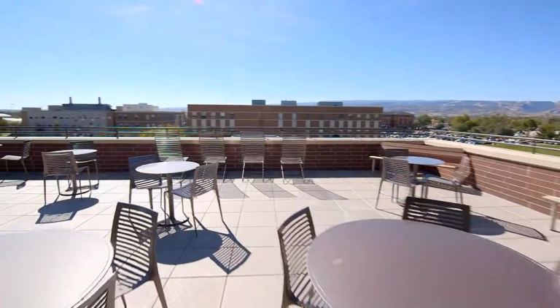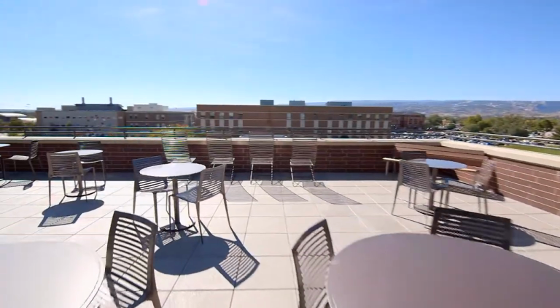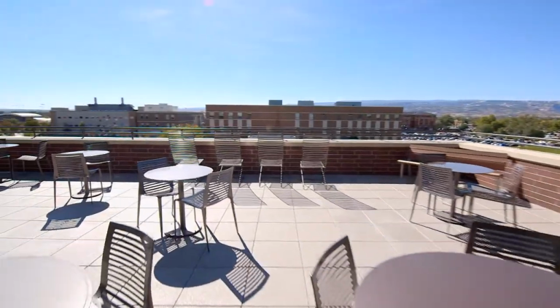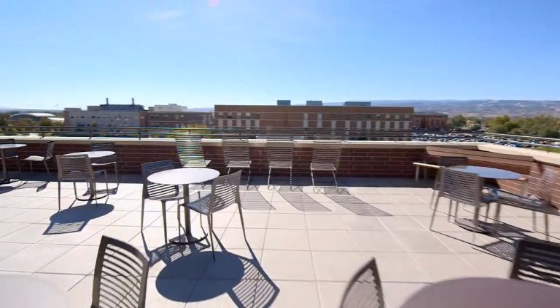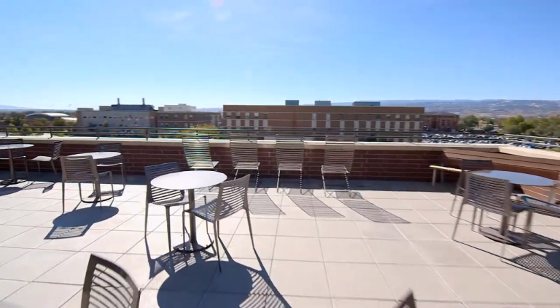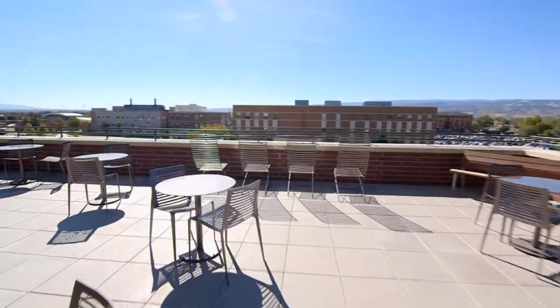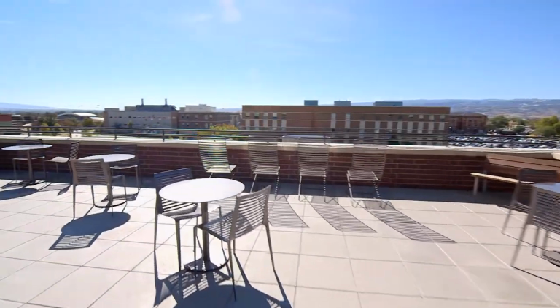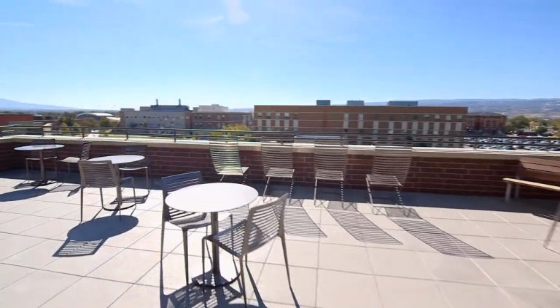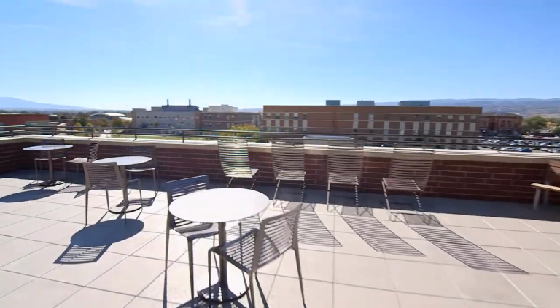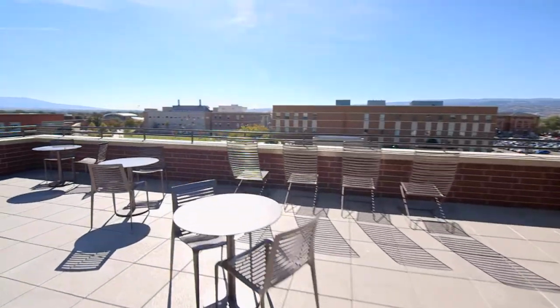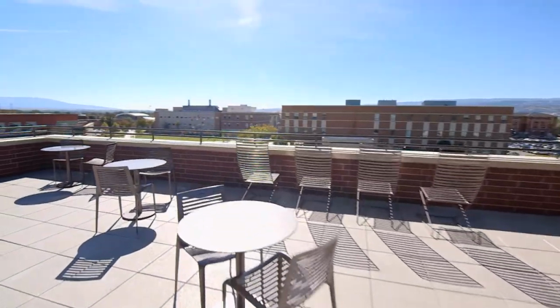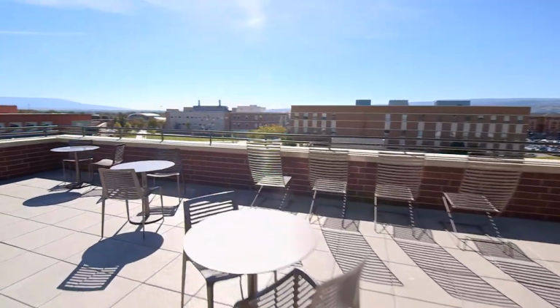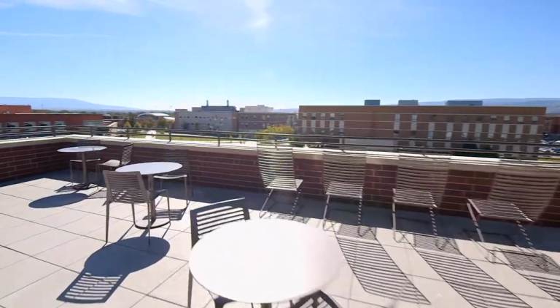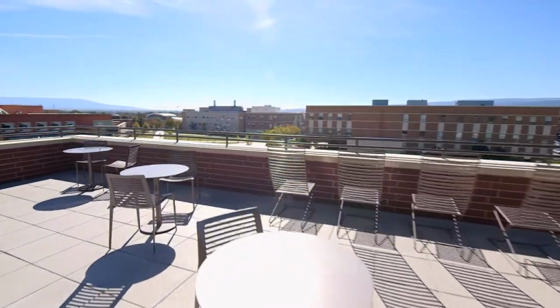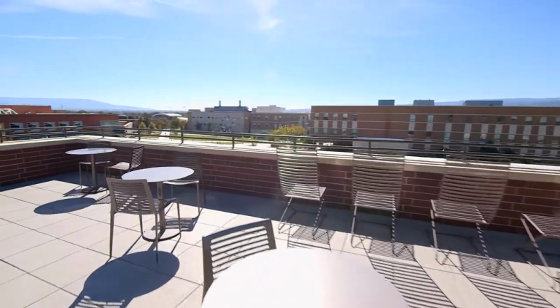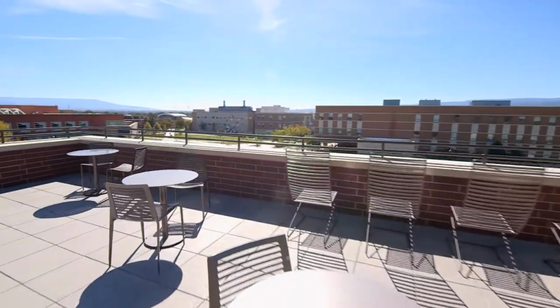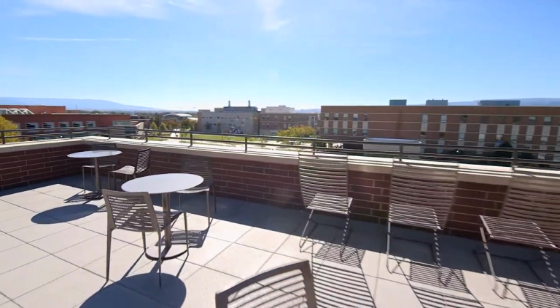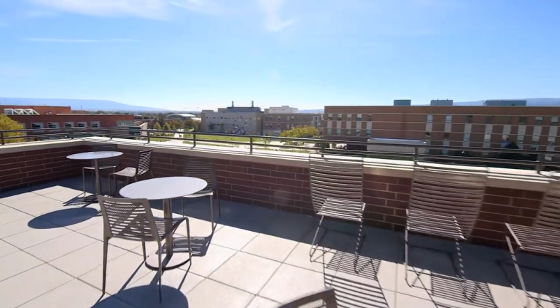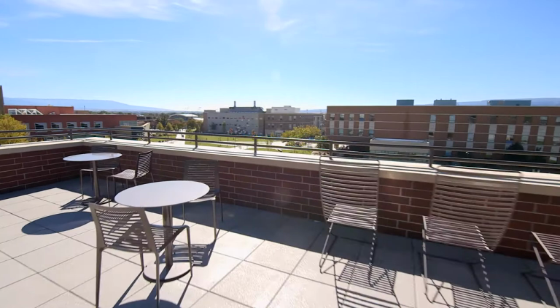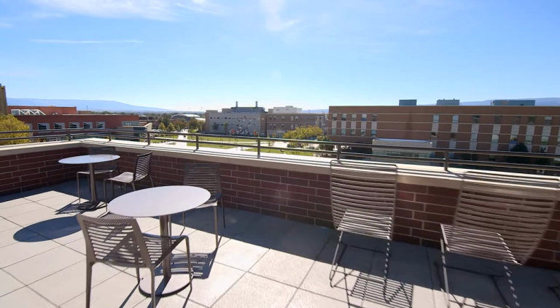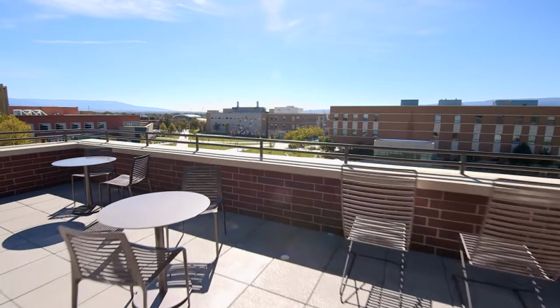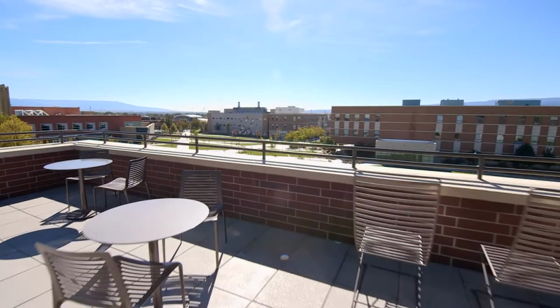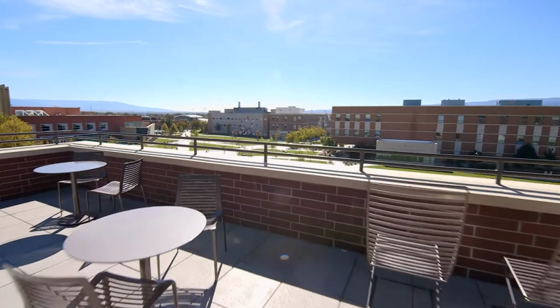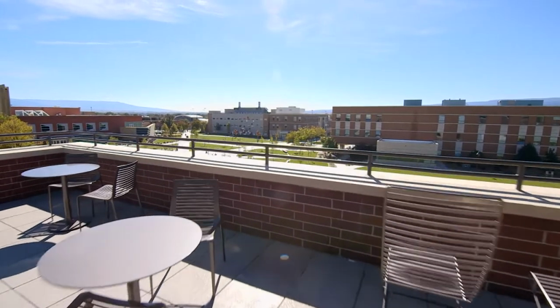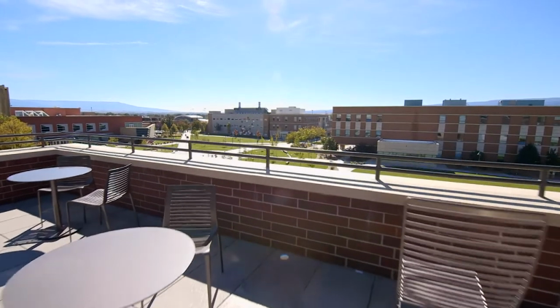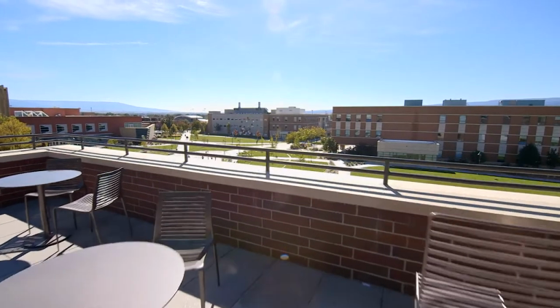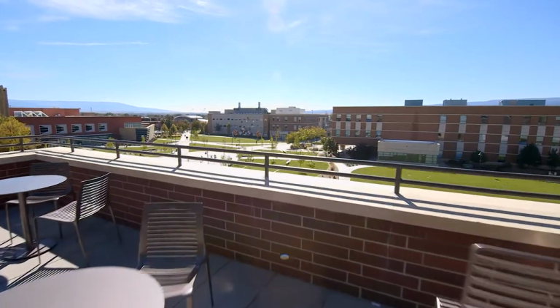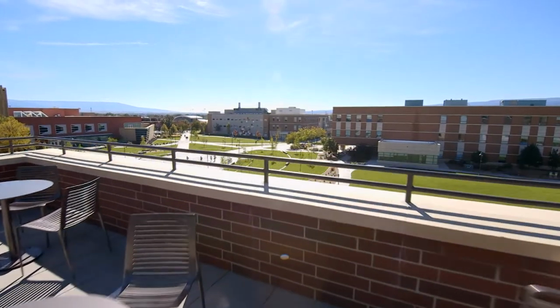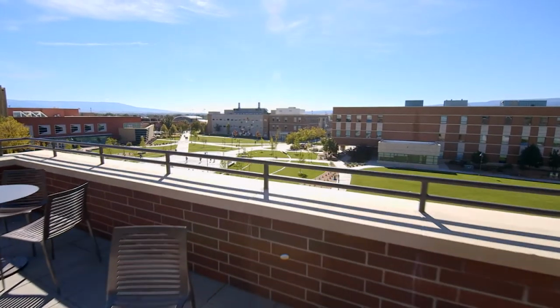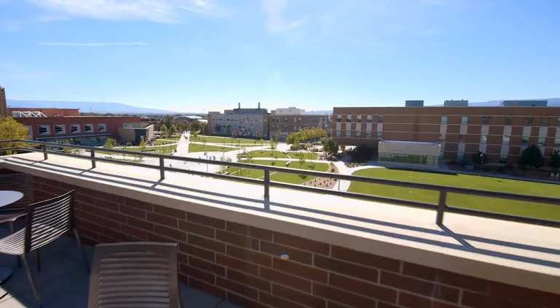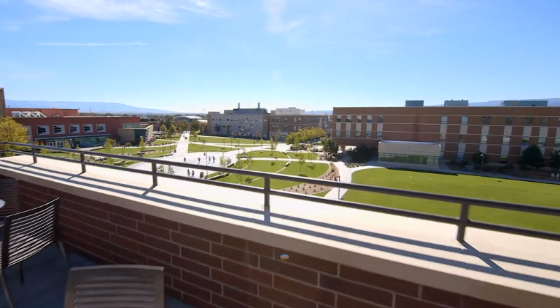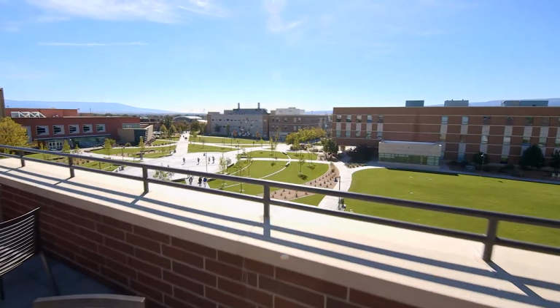Escalante's third-floor terrace provides some of the most breathtaking views of the Grand Valley available on campus.